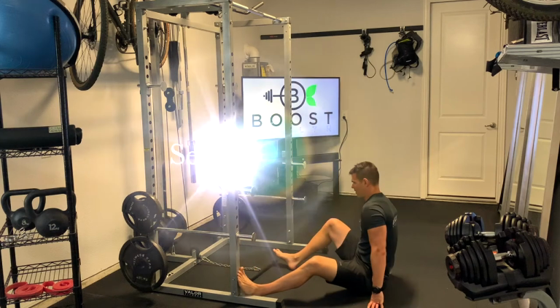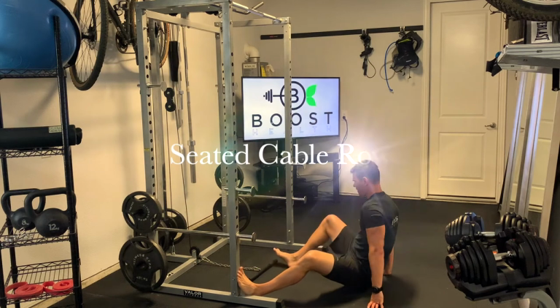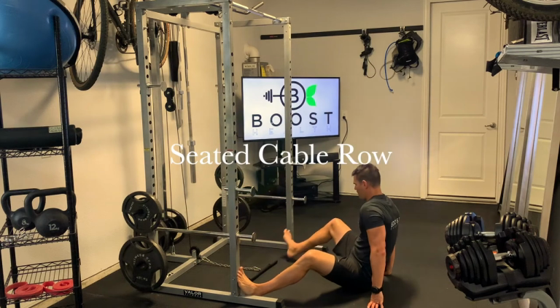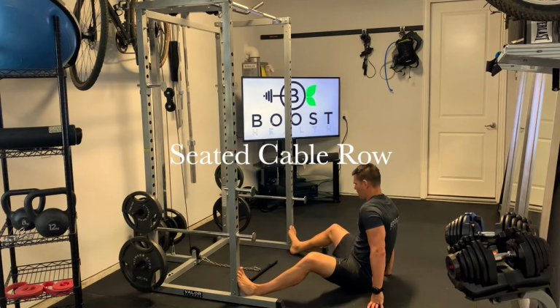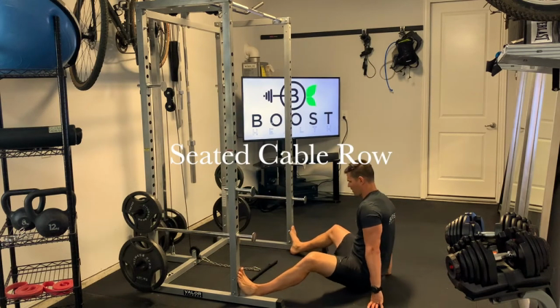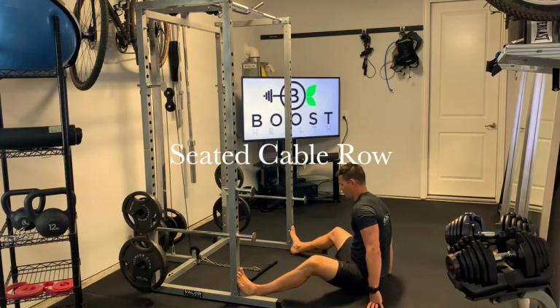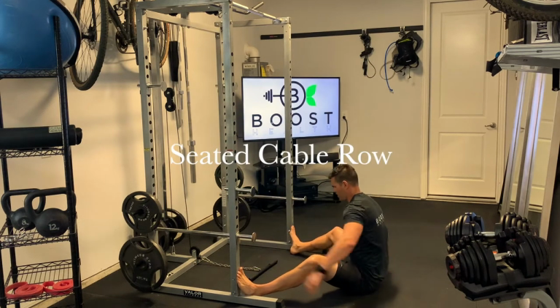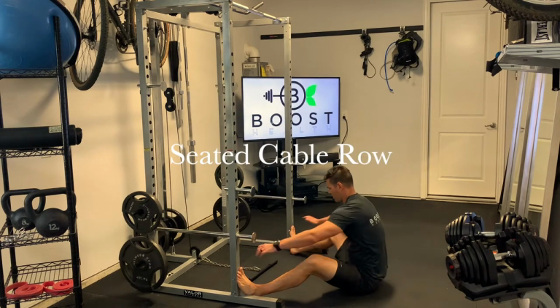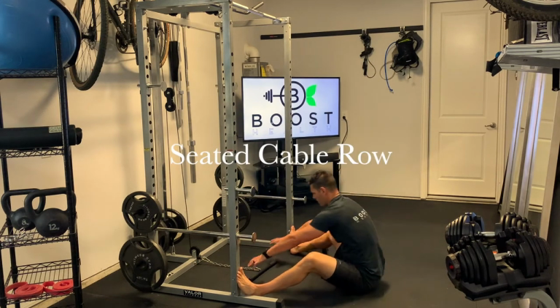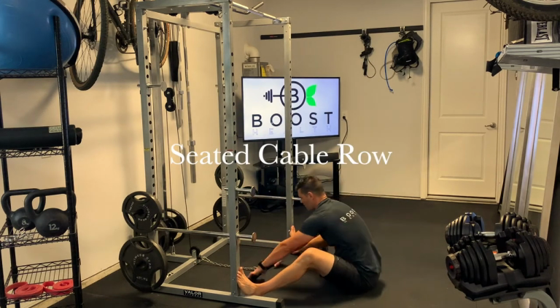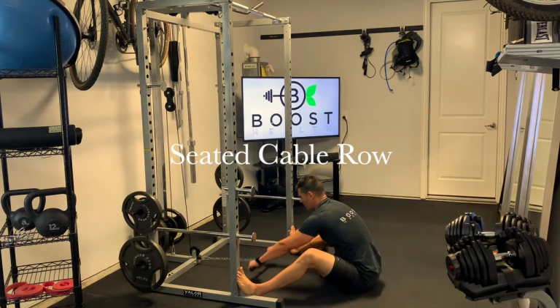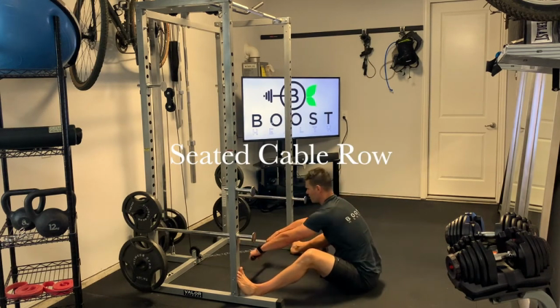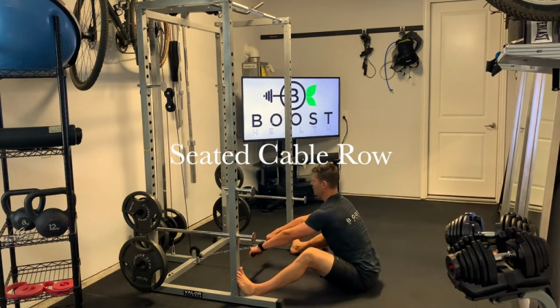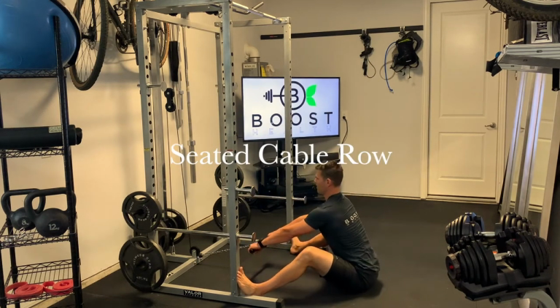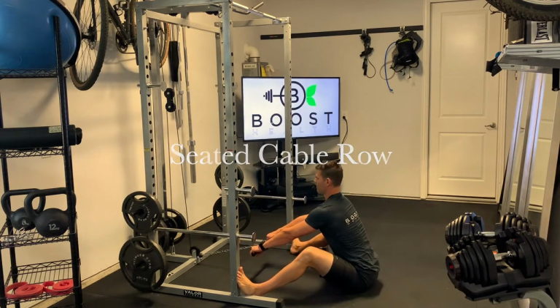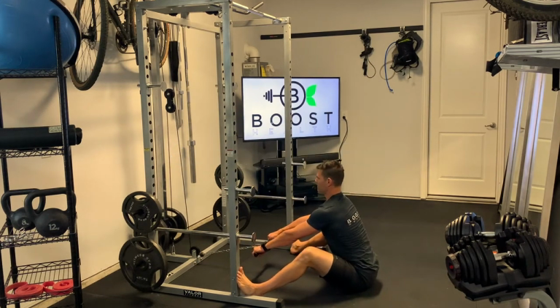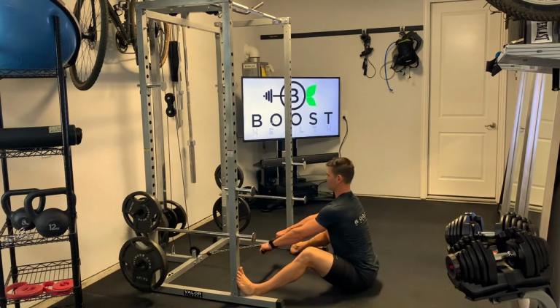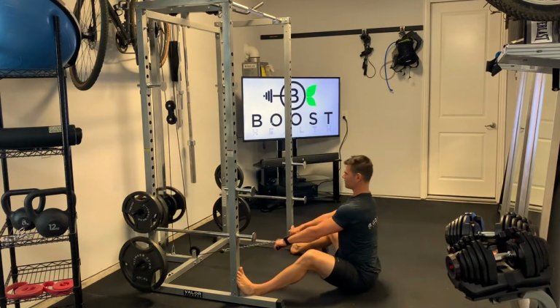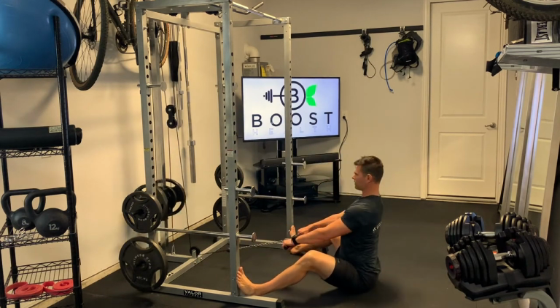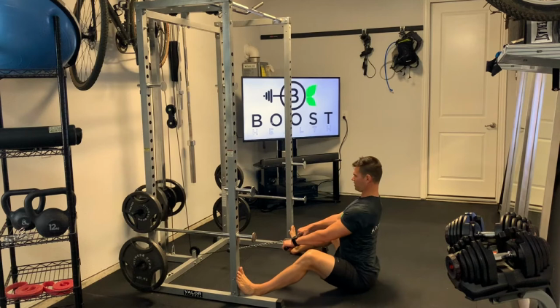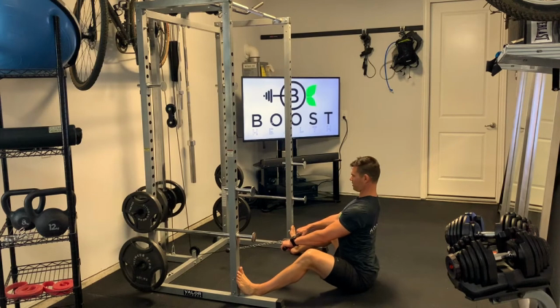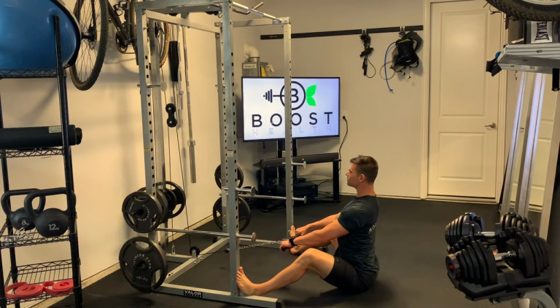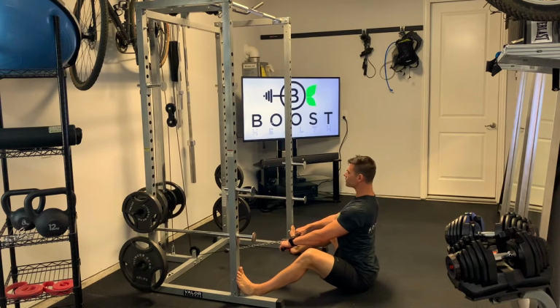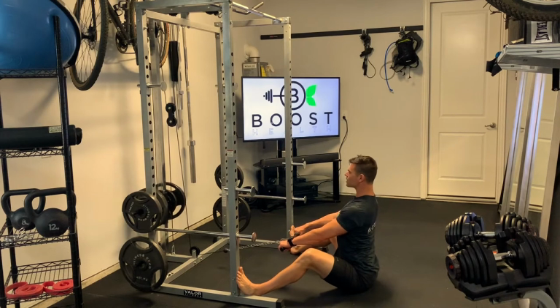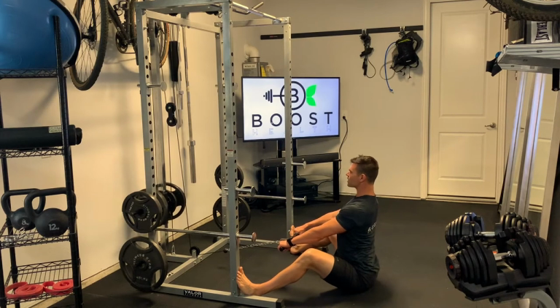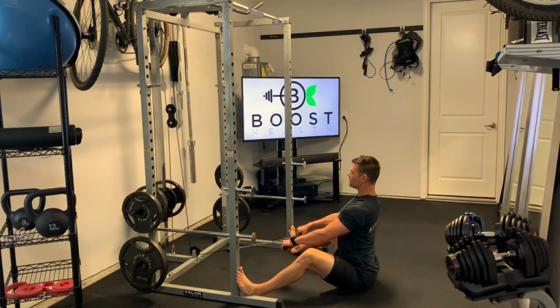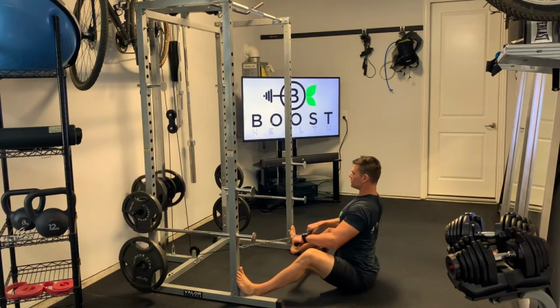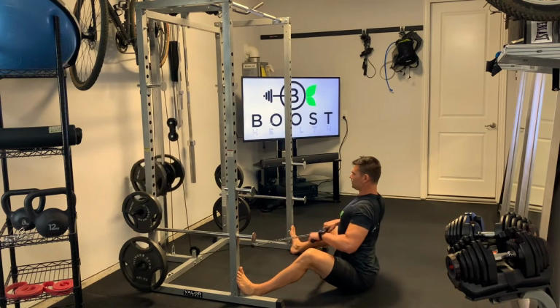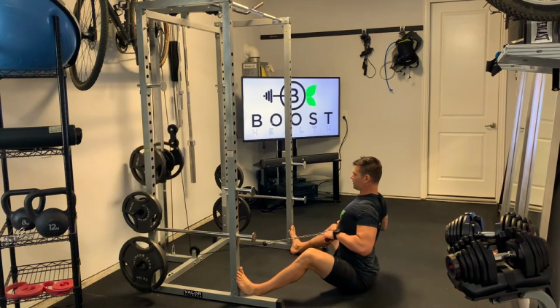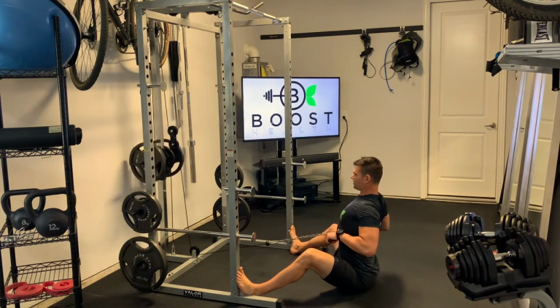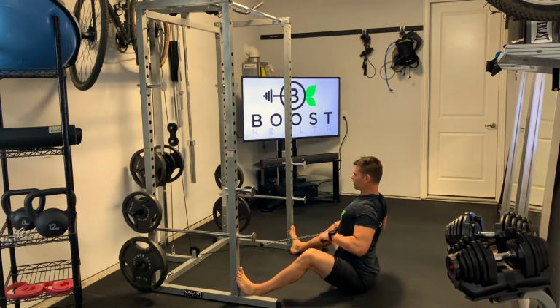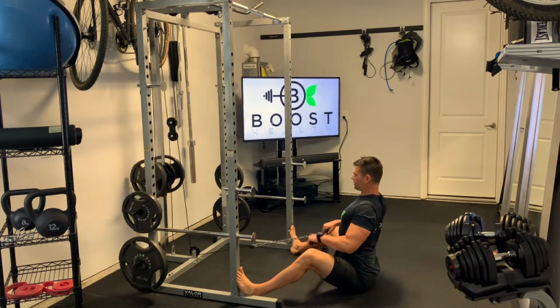This is a seated cable row. If you're not on a standard machine like mine, you just find something to anchor your feet into to keep your lower body stable.